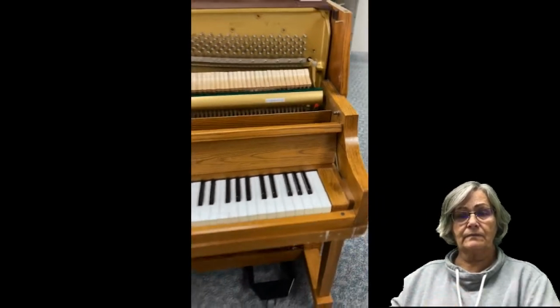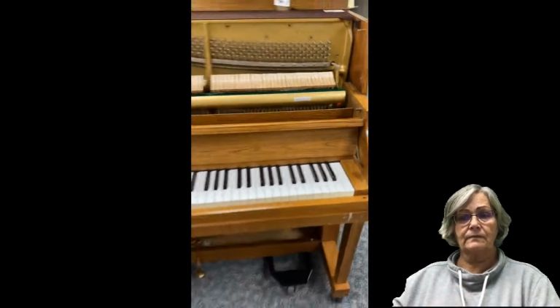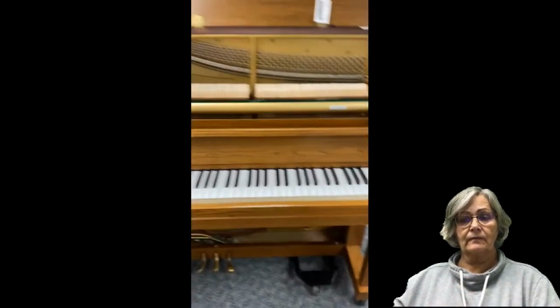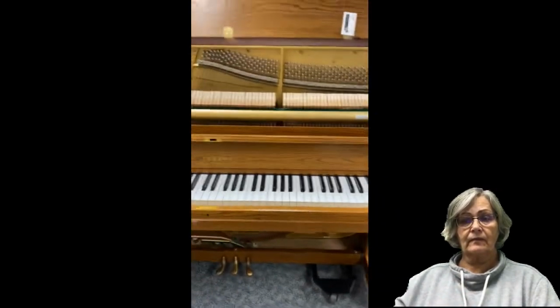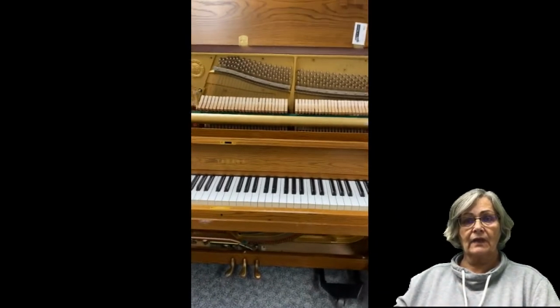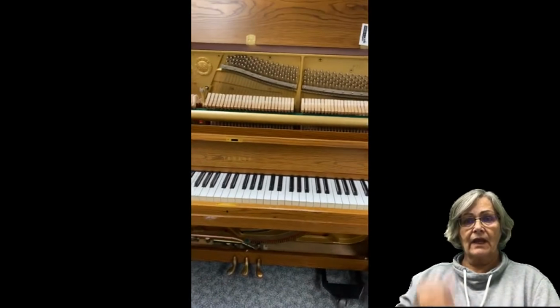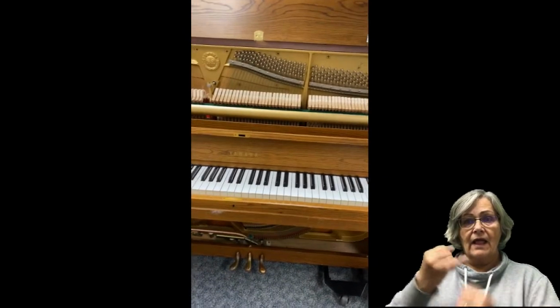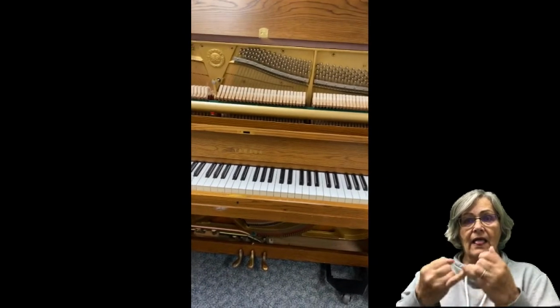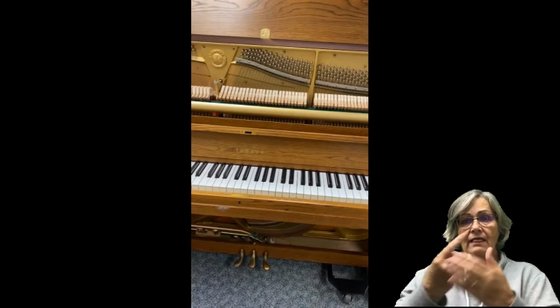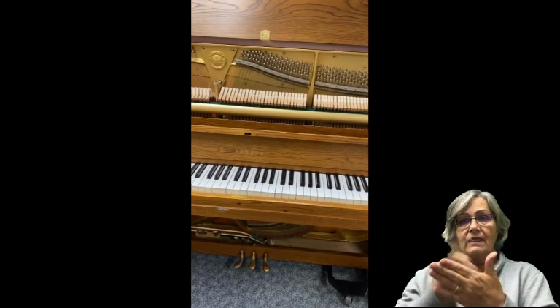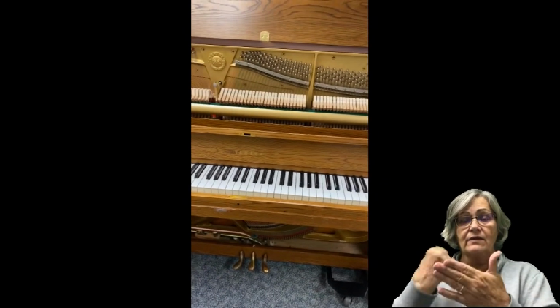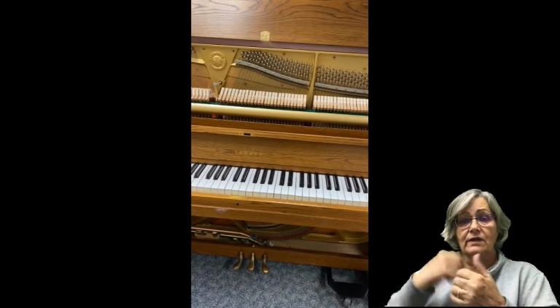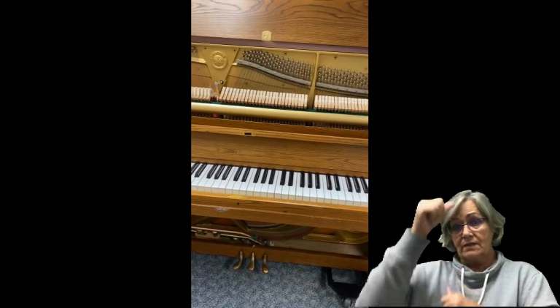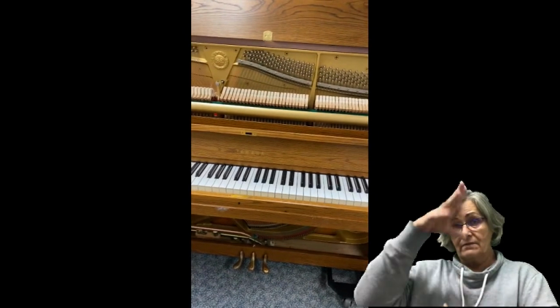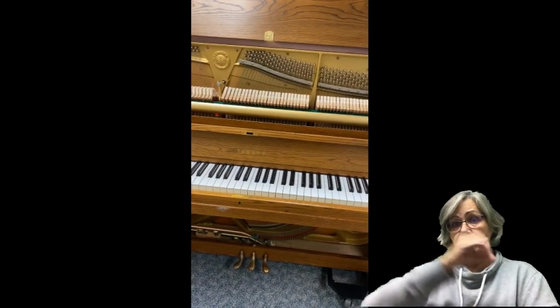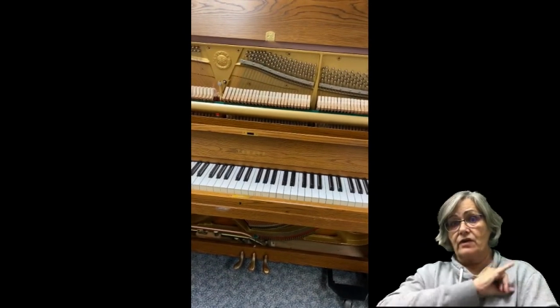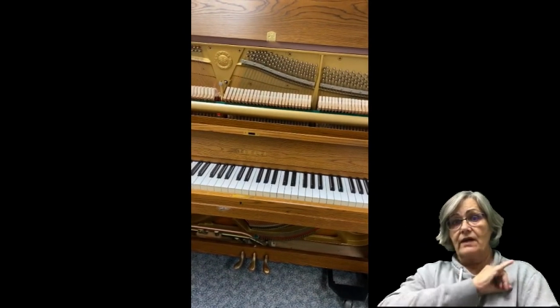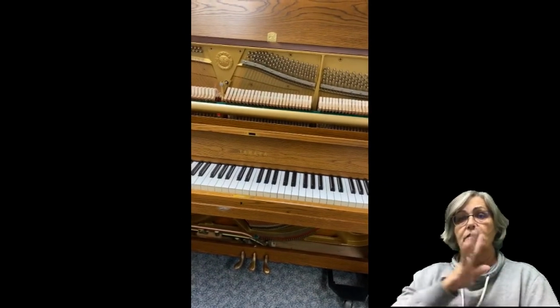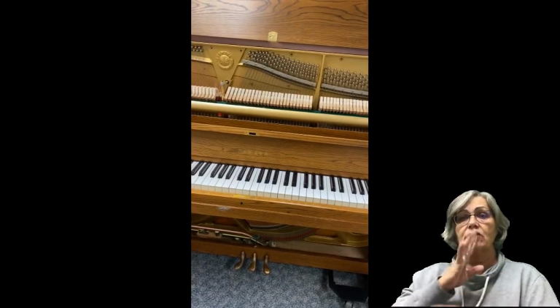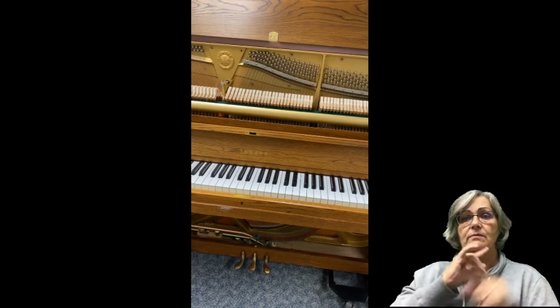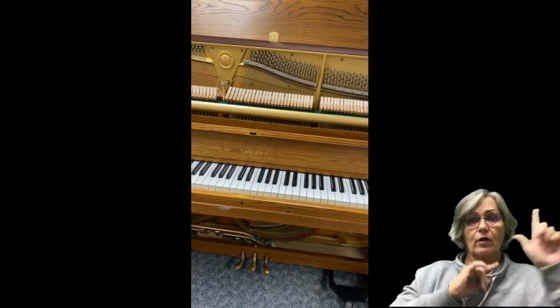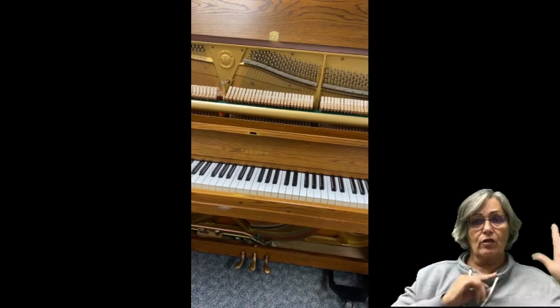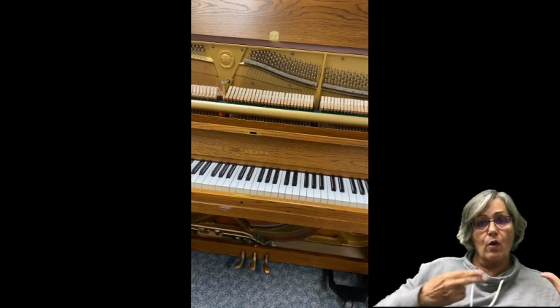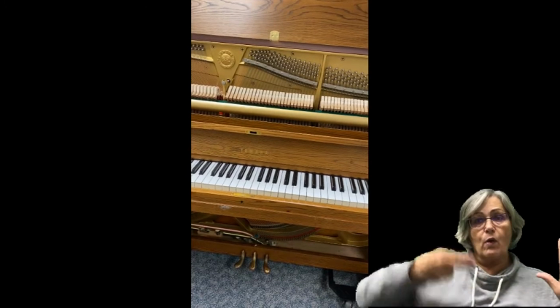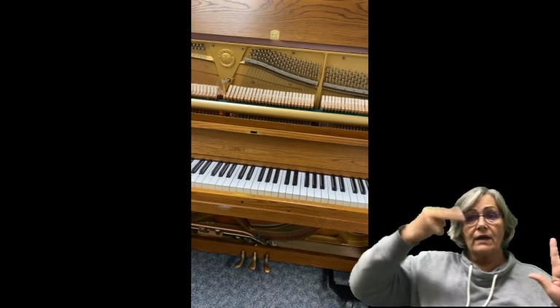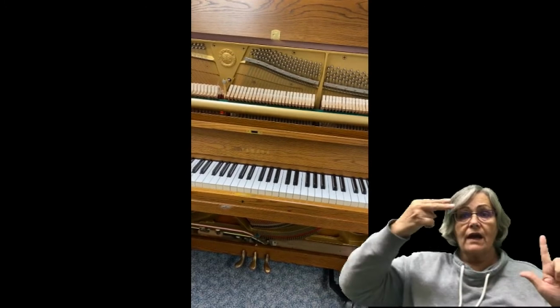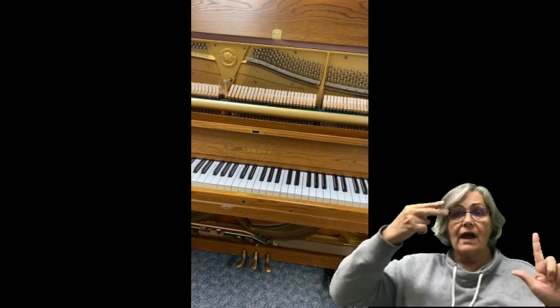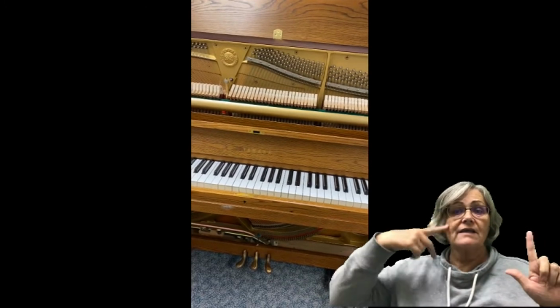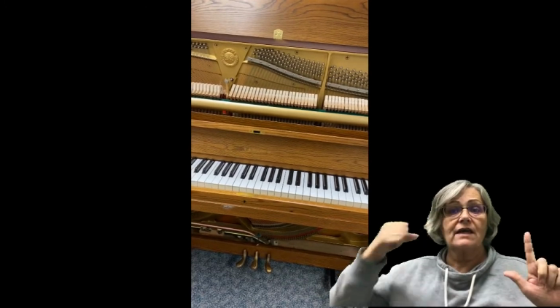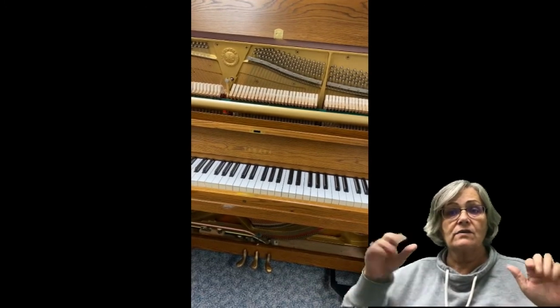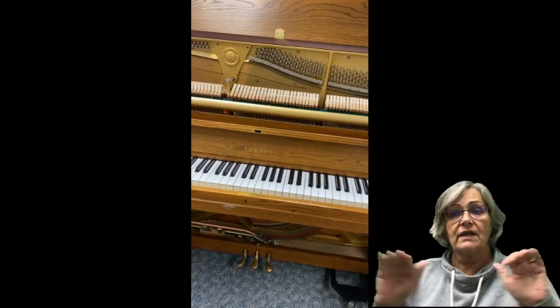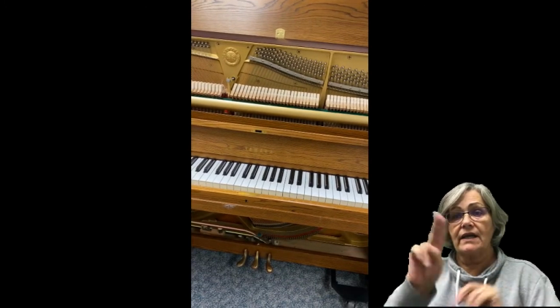Last week, Mr. Iba talked to you about low and high sounds and he used a piano to explain it.